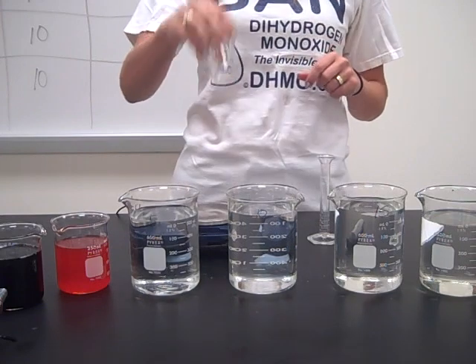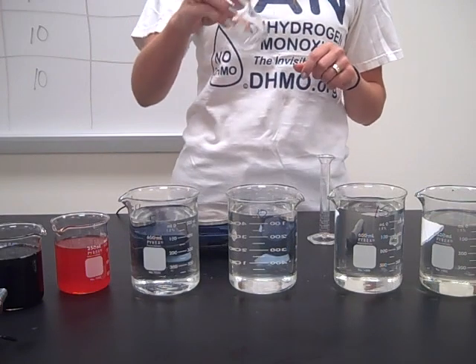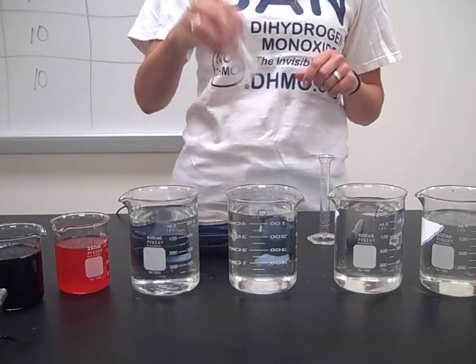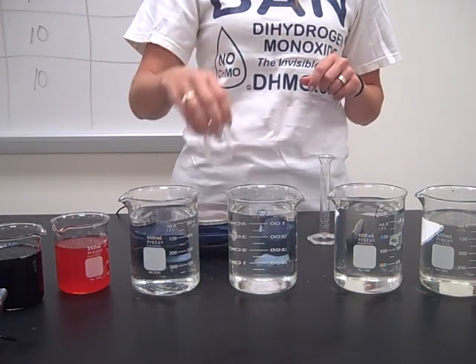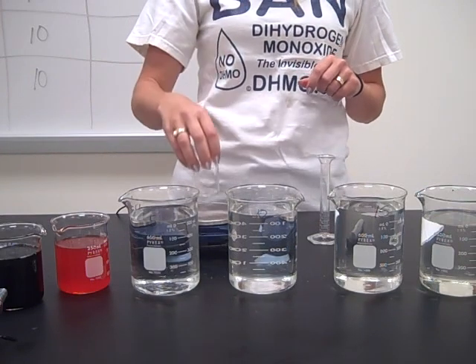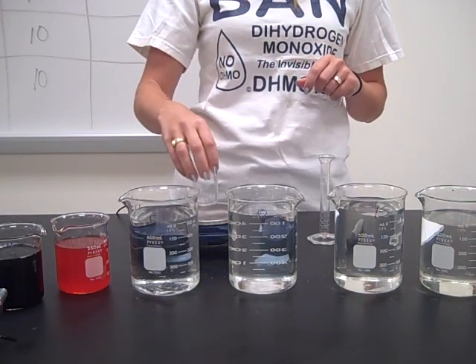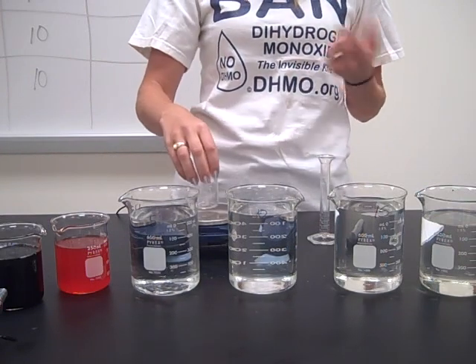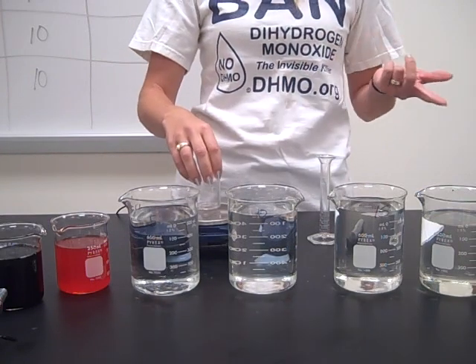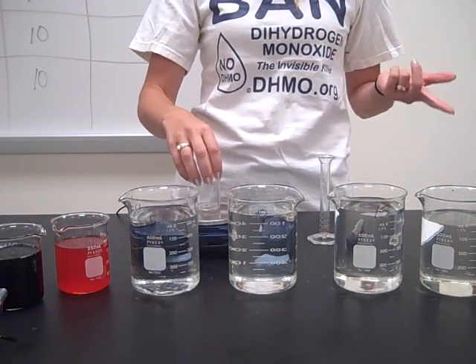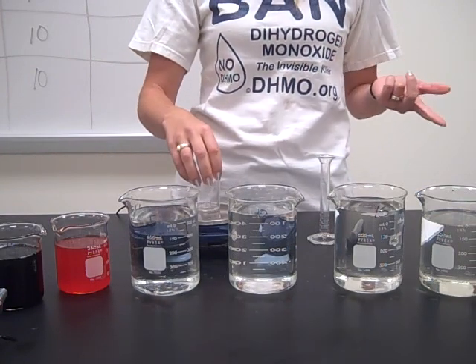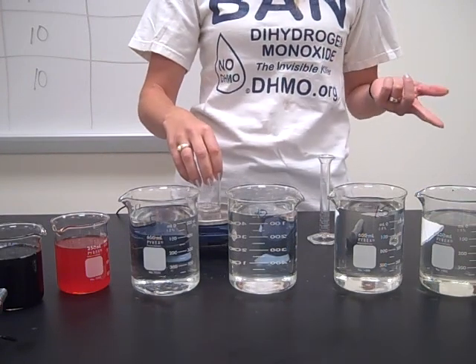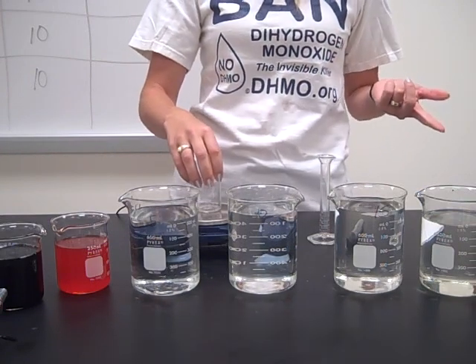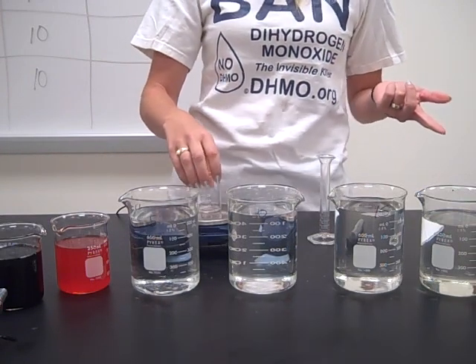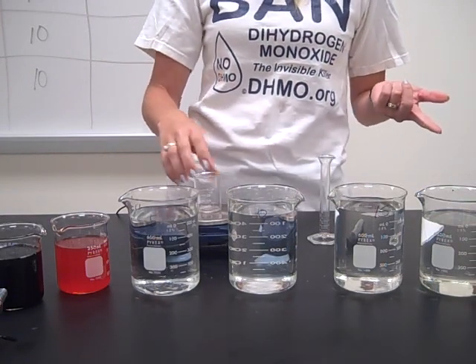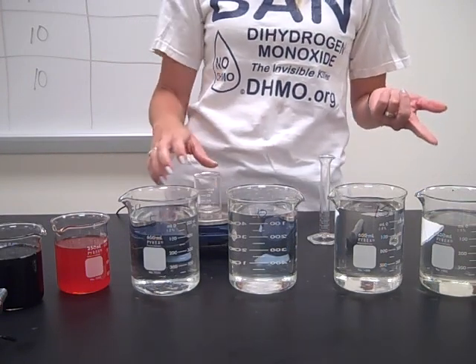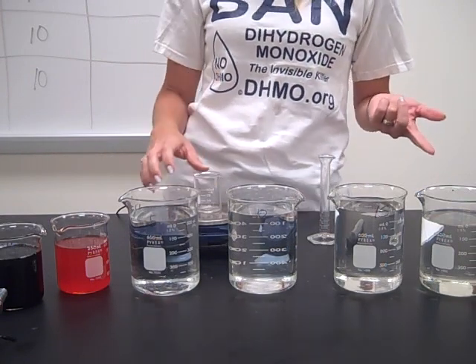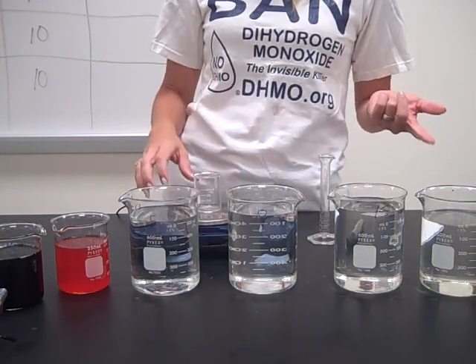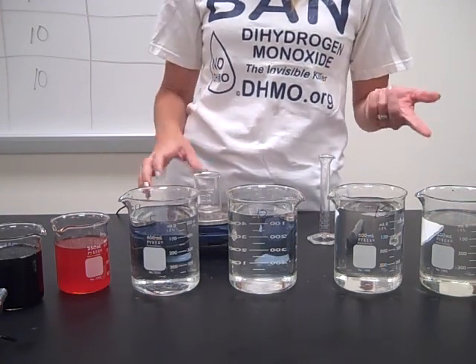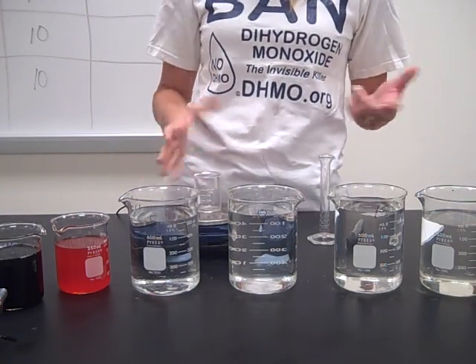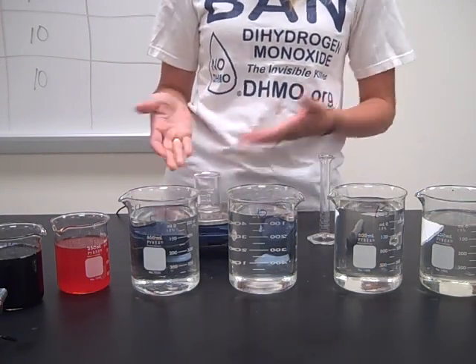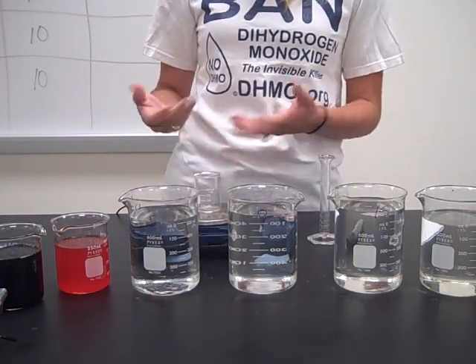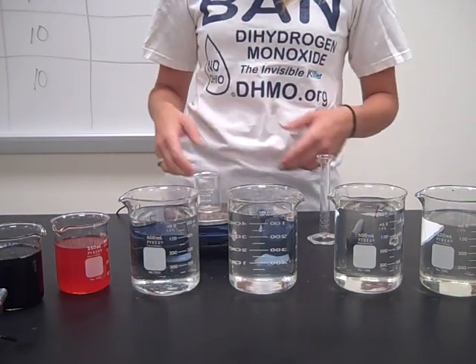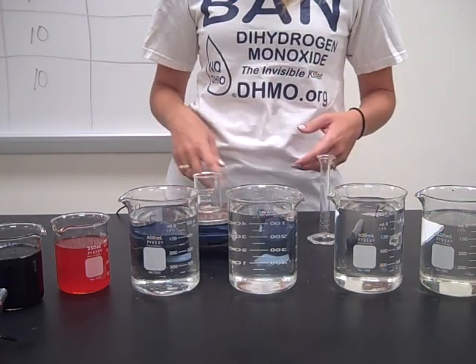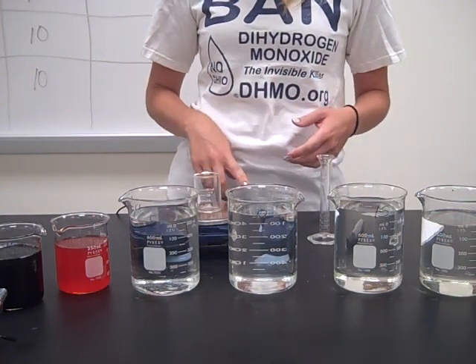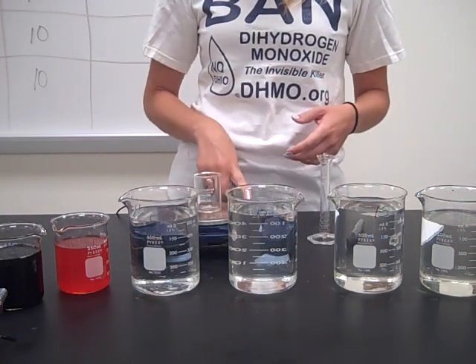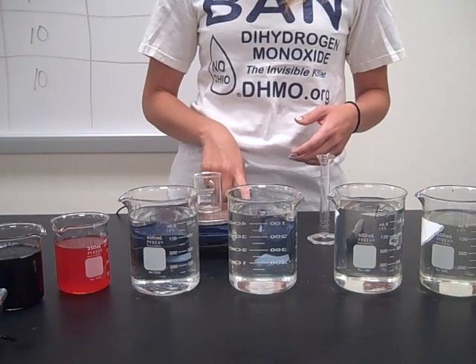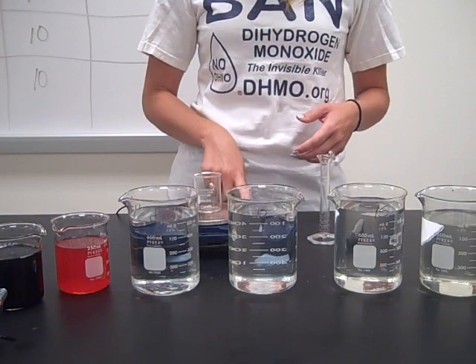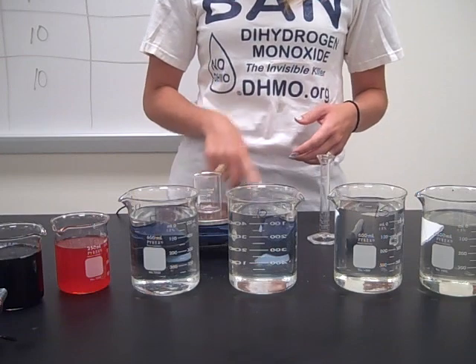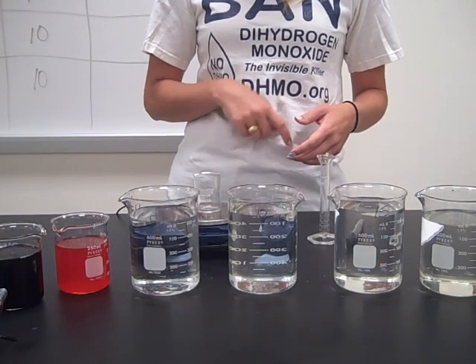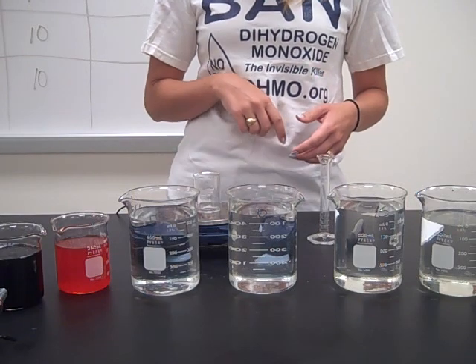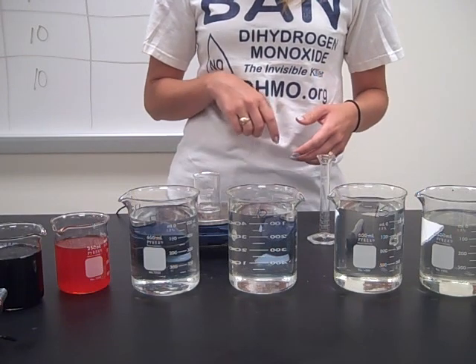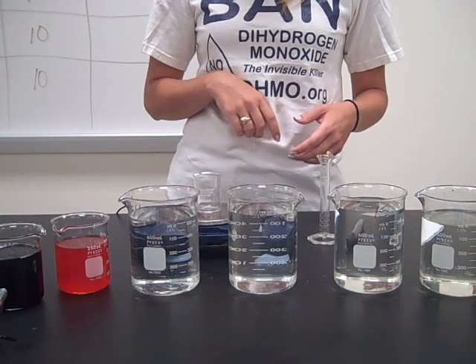Just a little 50 mL beaker. It says in the directions to use a 100 mL beaker, but 50 mL is fine. So I'm going to zero that out.